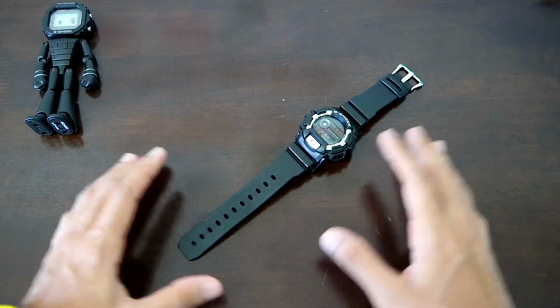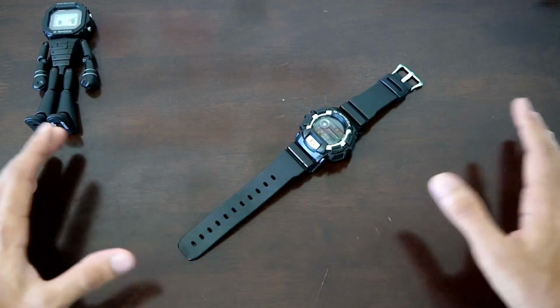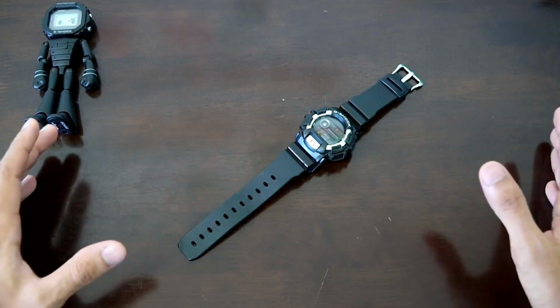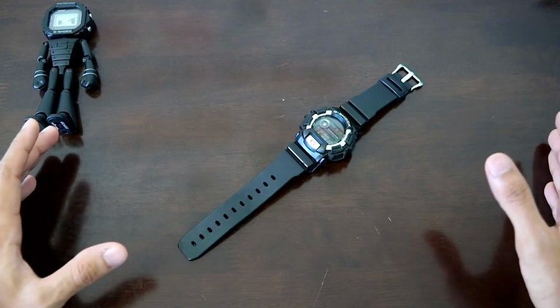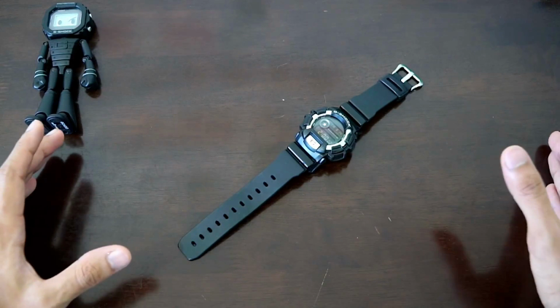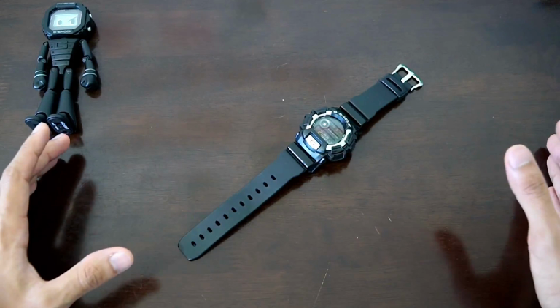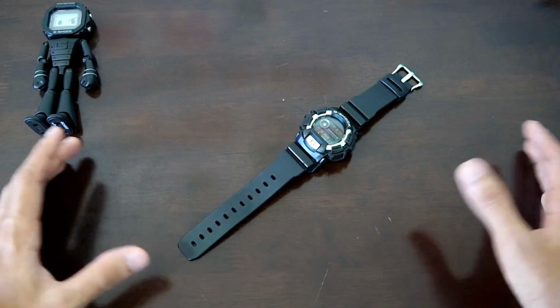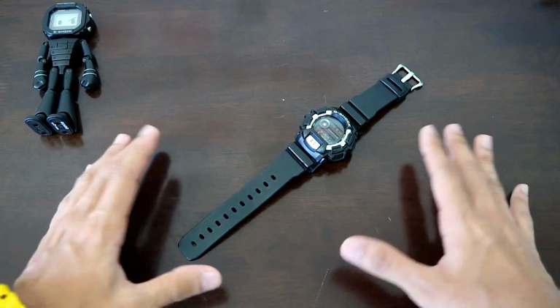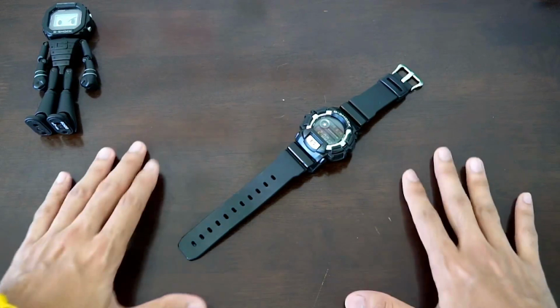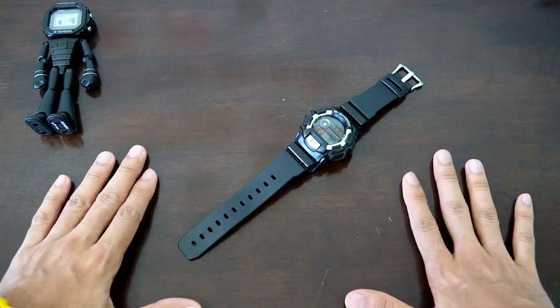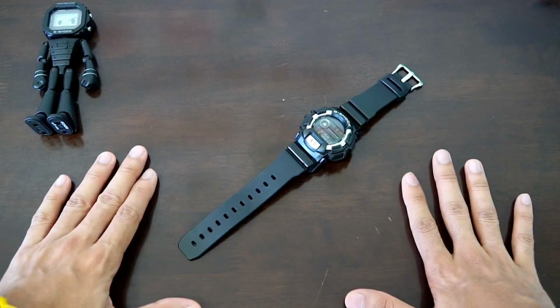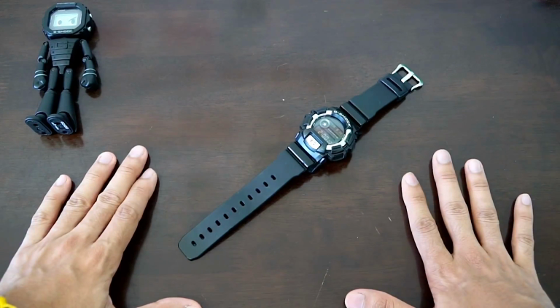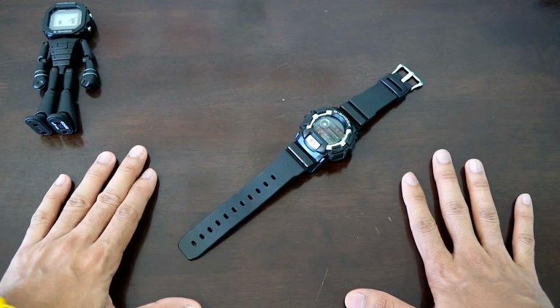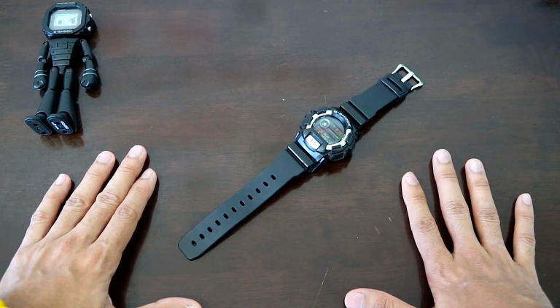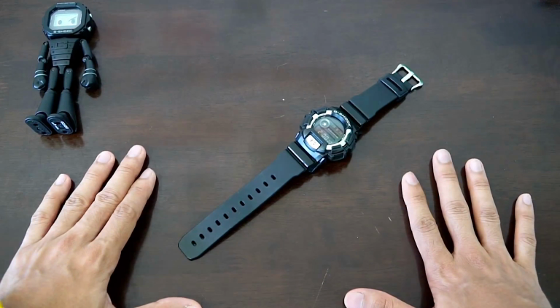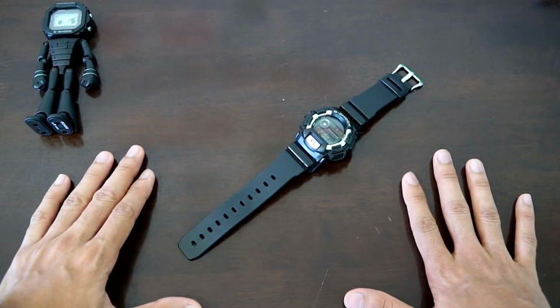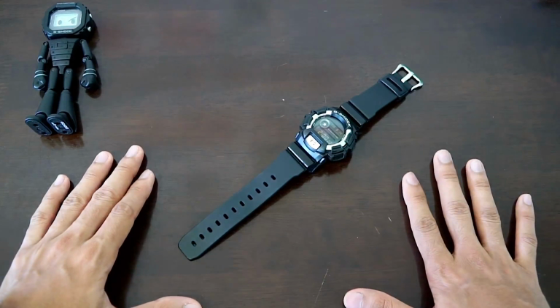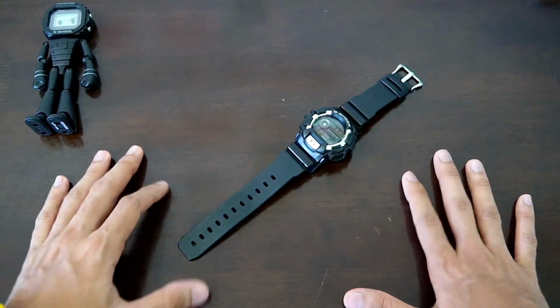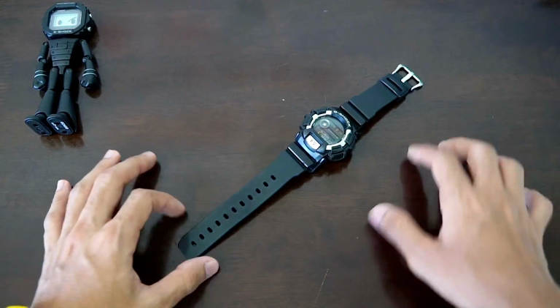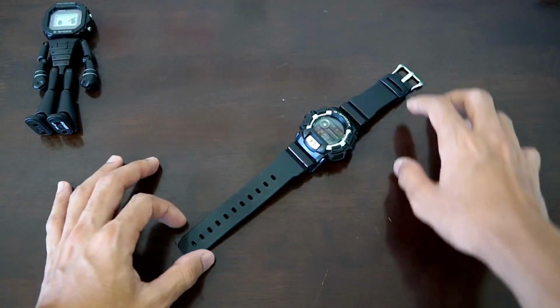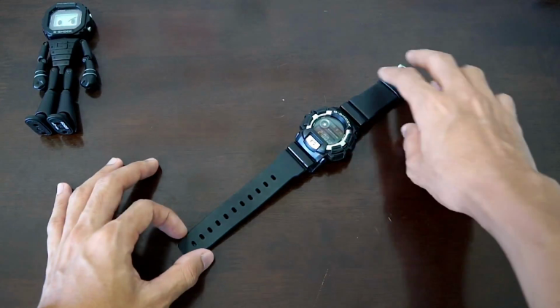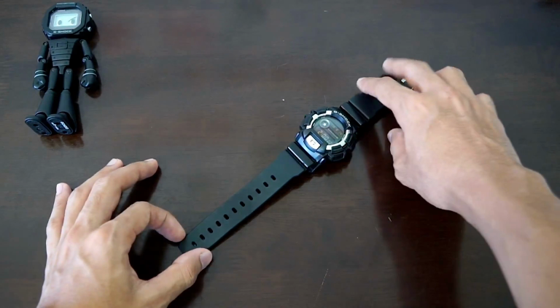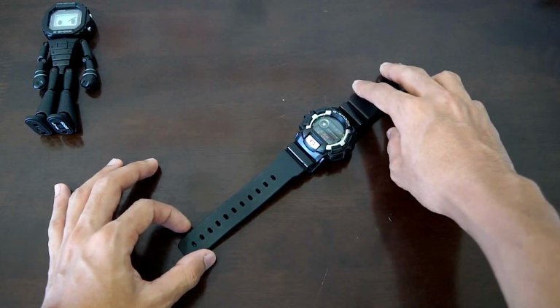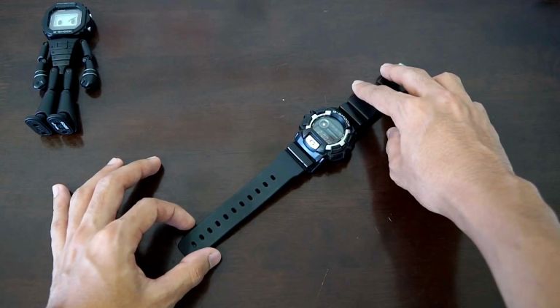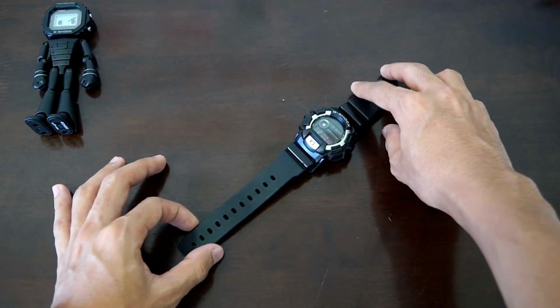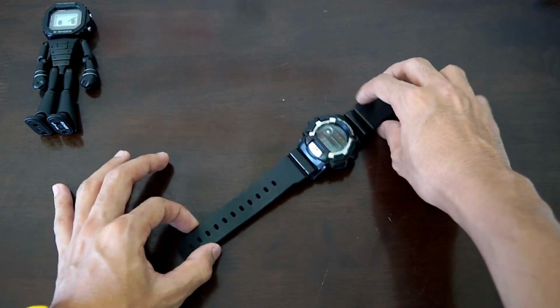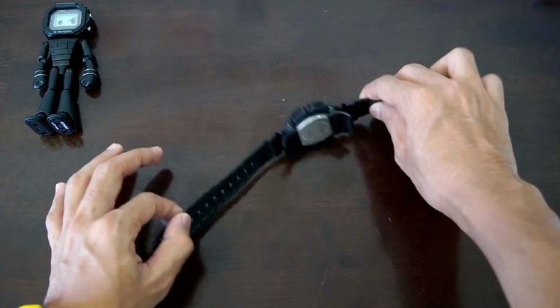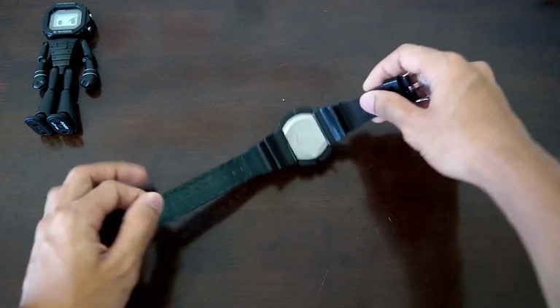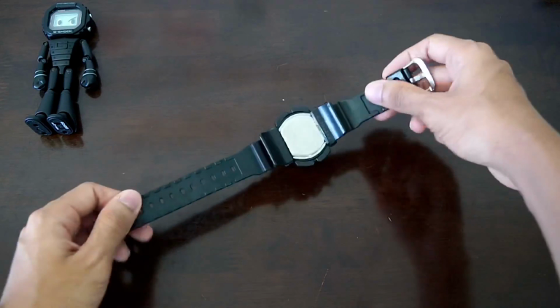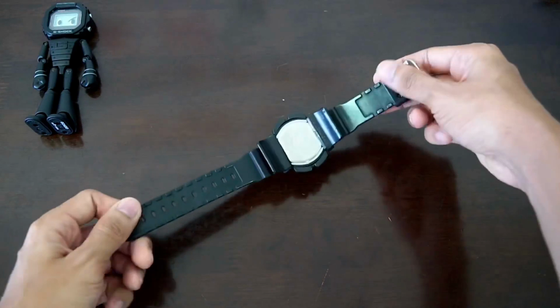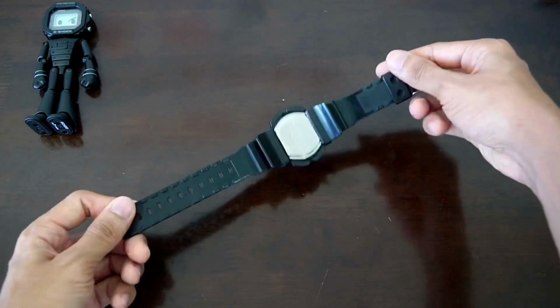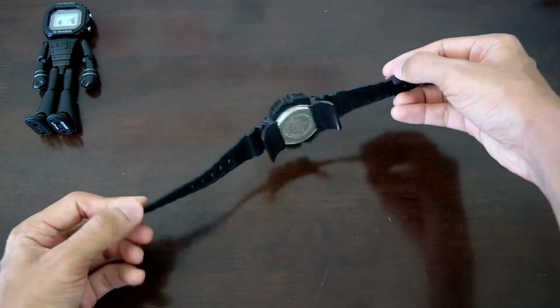Hello everyone, this is G-Shock High Fashion Channel and welcome to another G-Shock unboxing or review video.